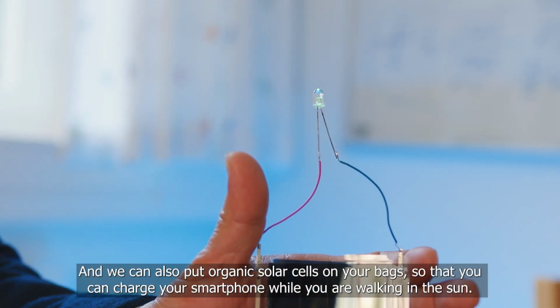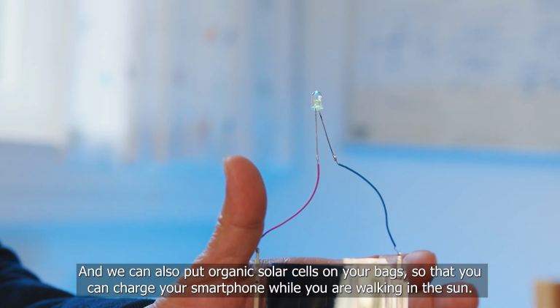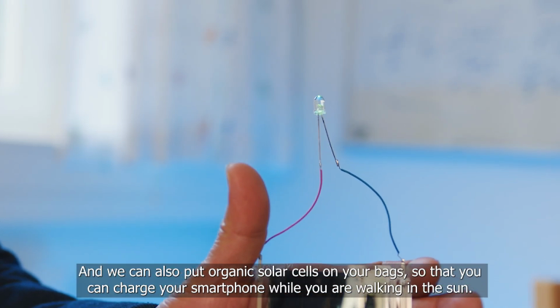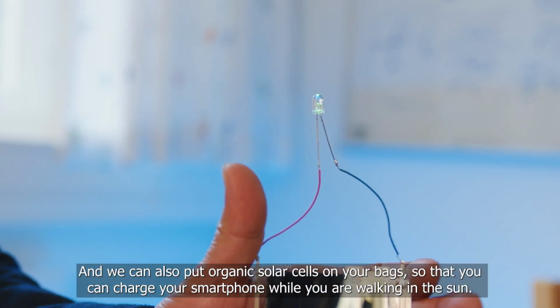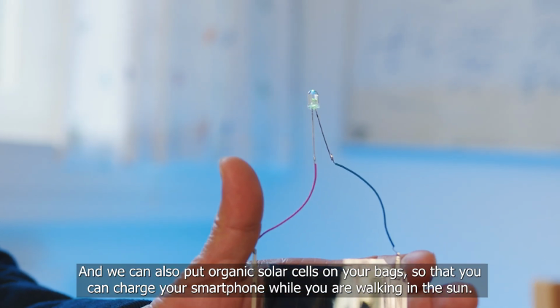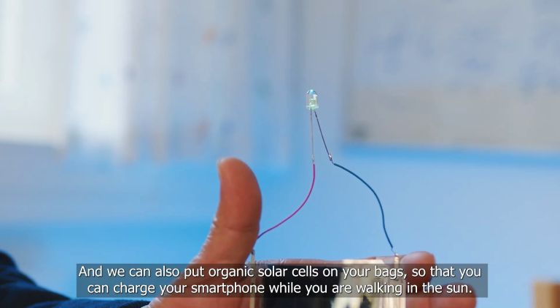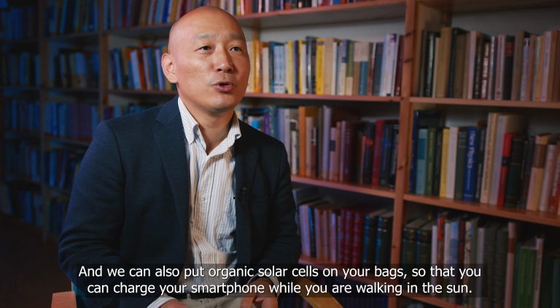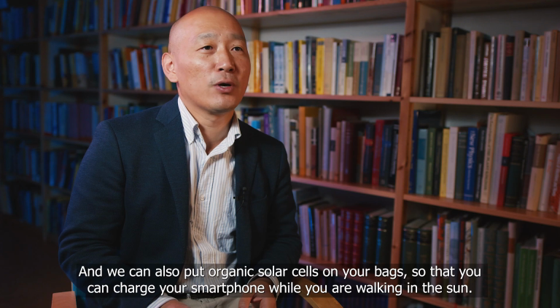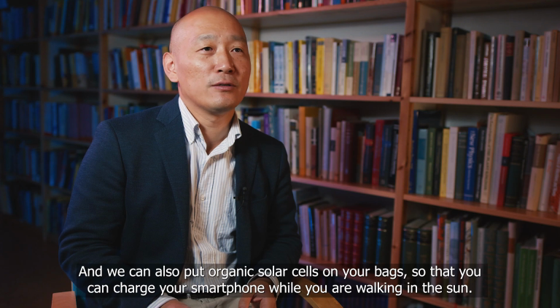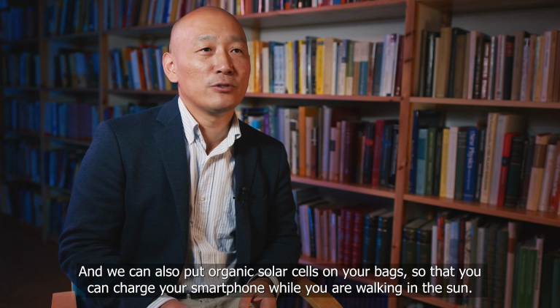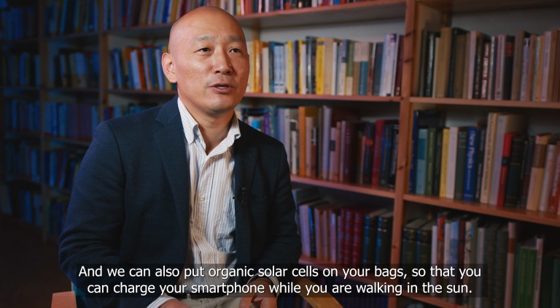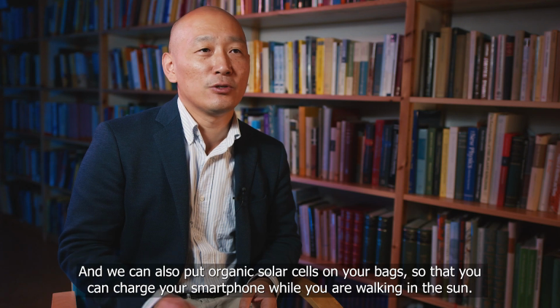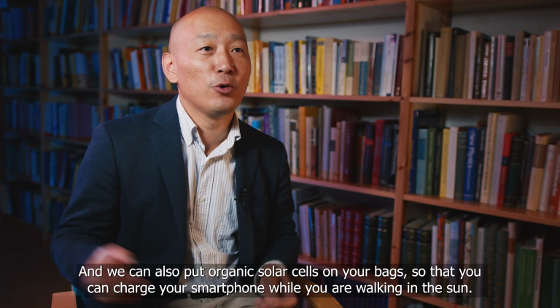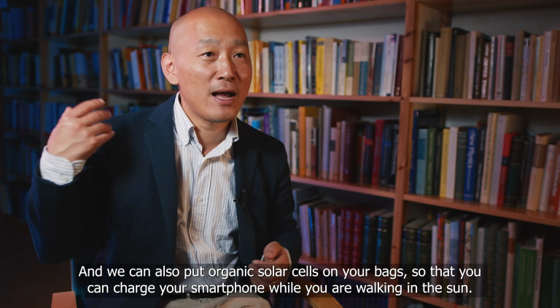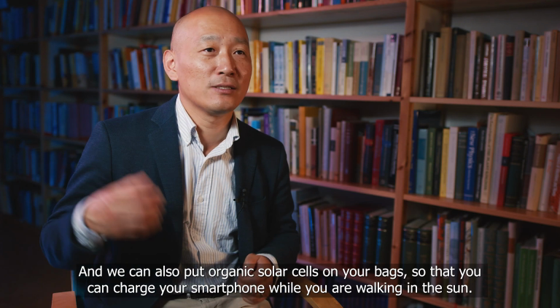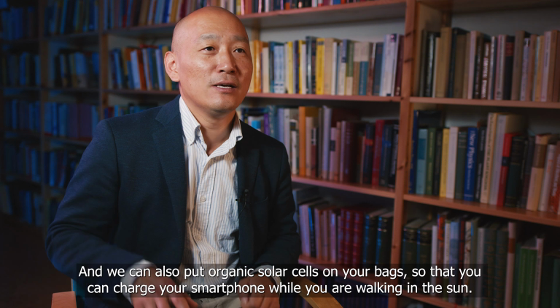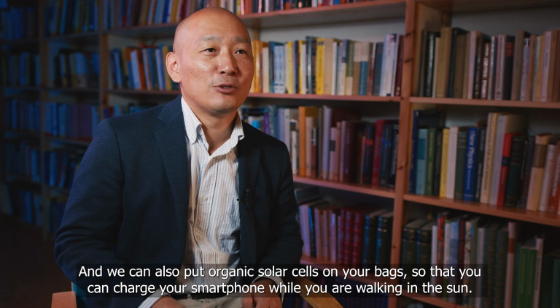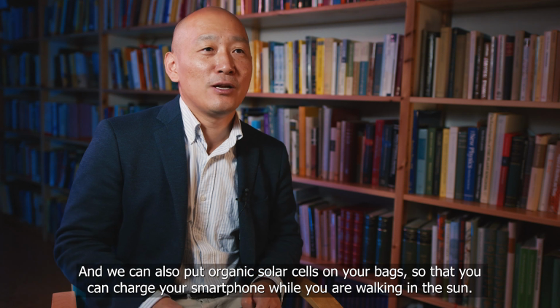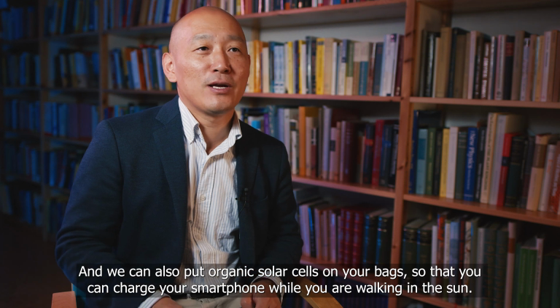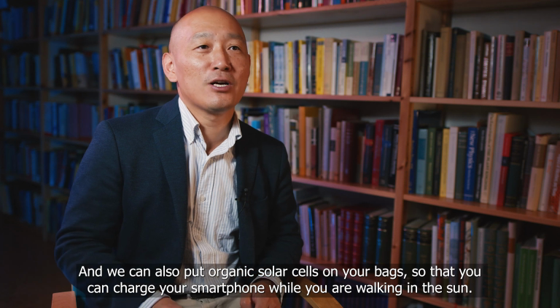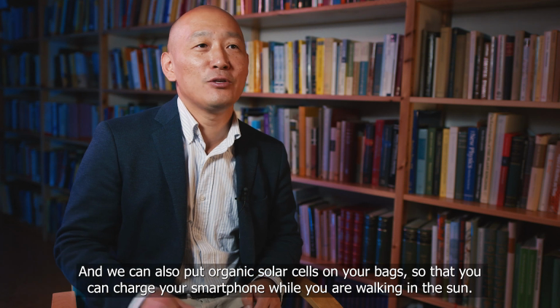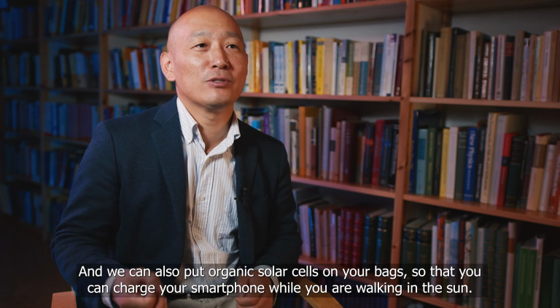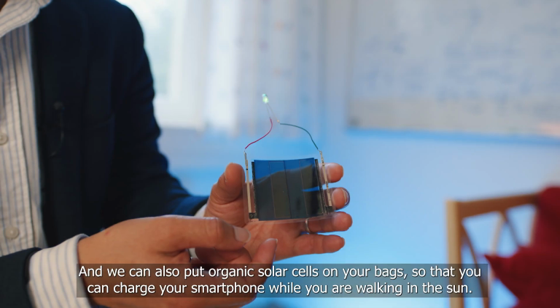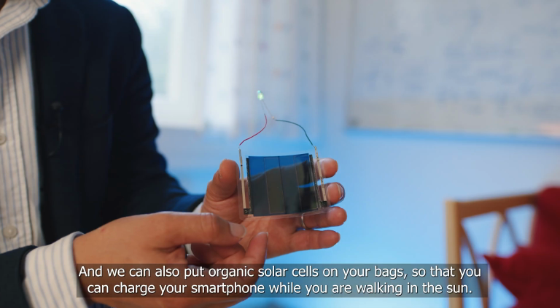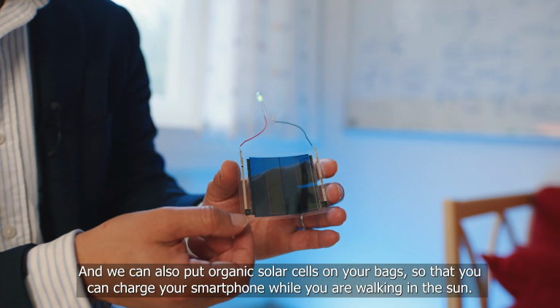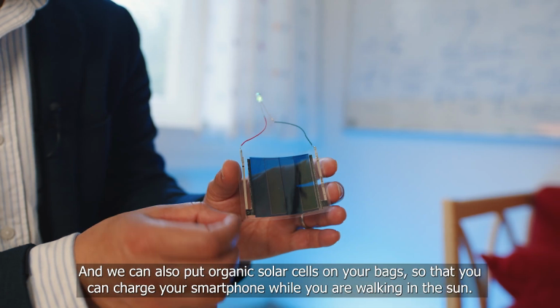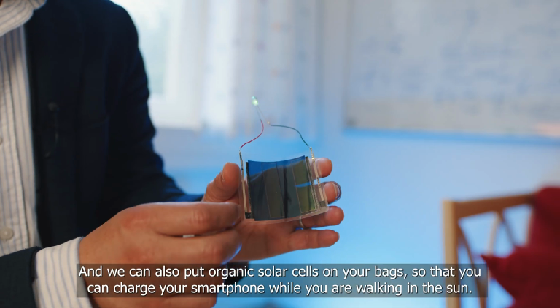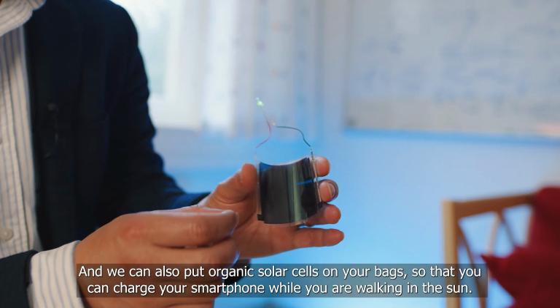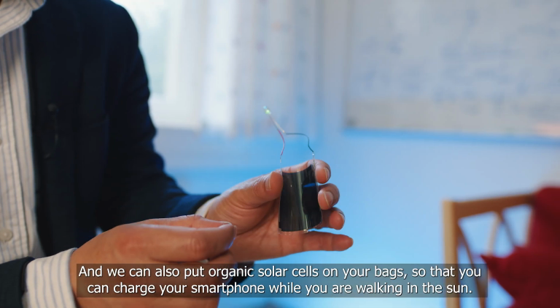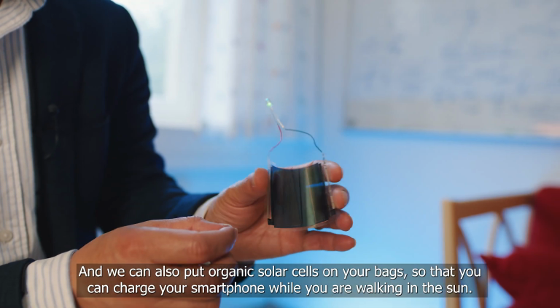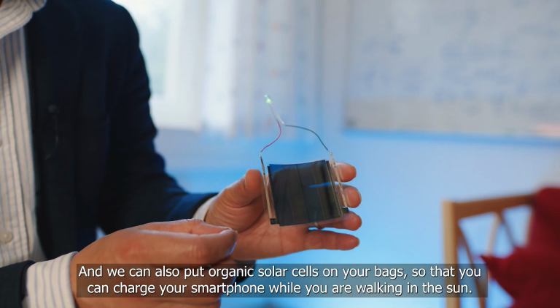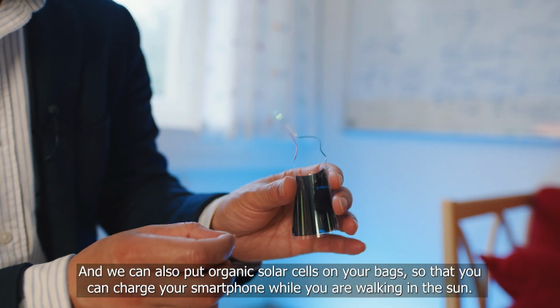We can also put organic solar cells on your bags so that you can charge your smartphones while you are working in the sun.